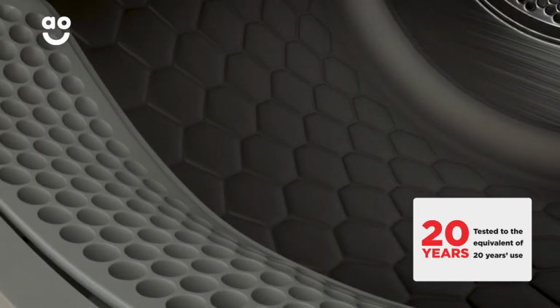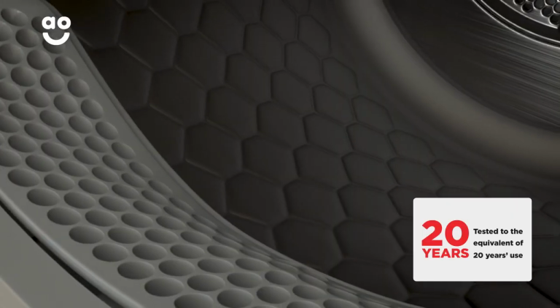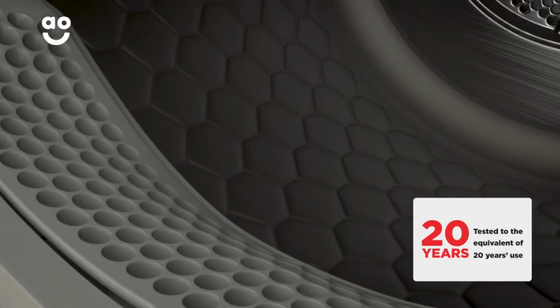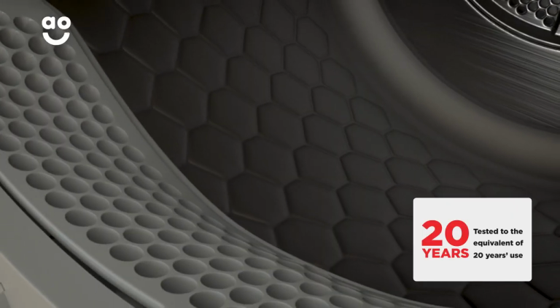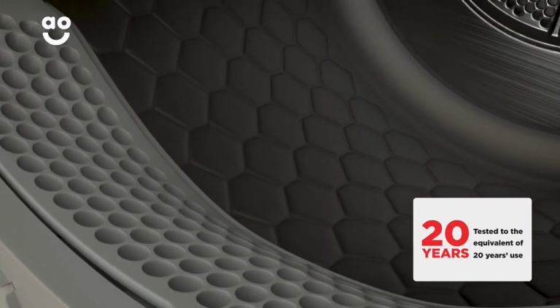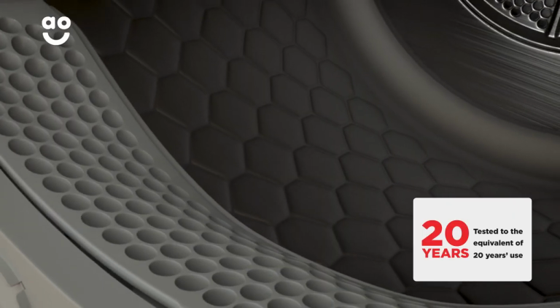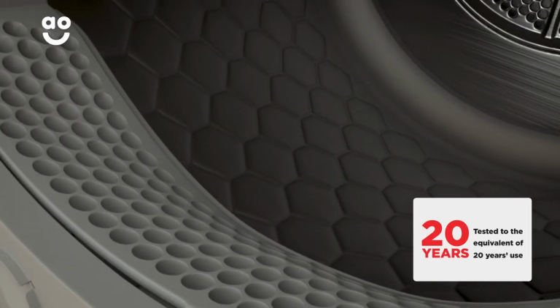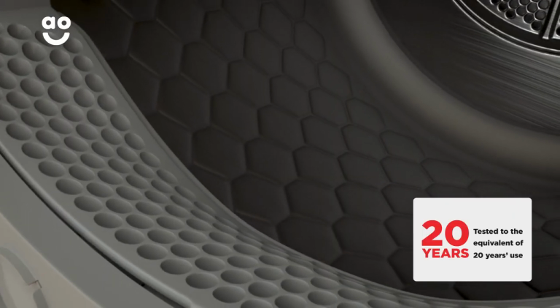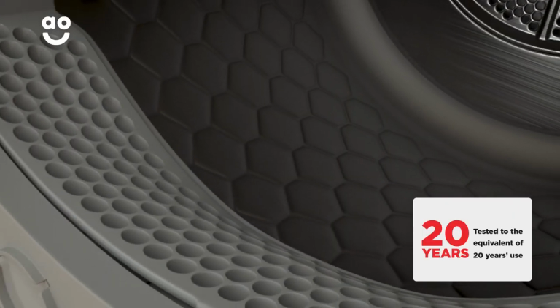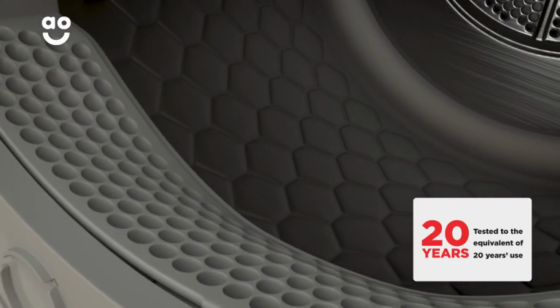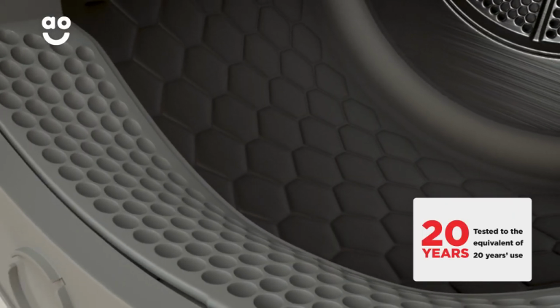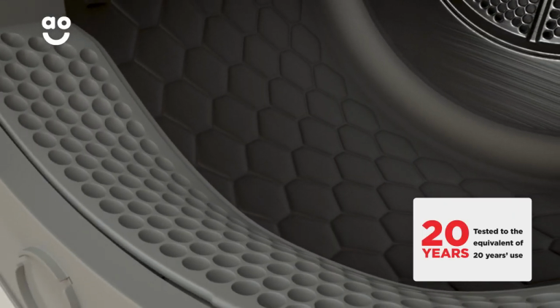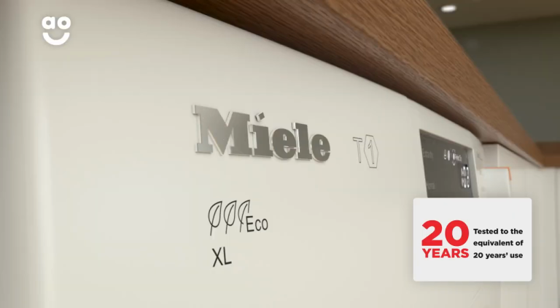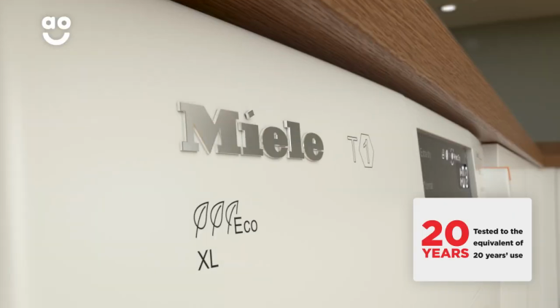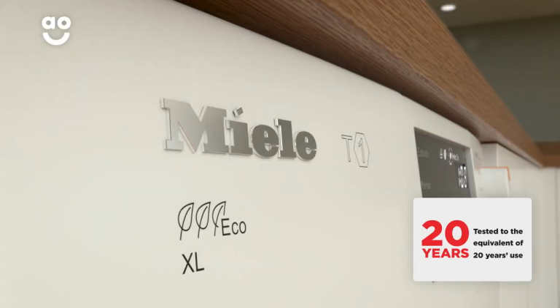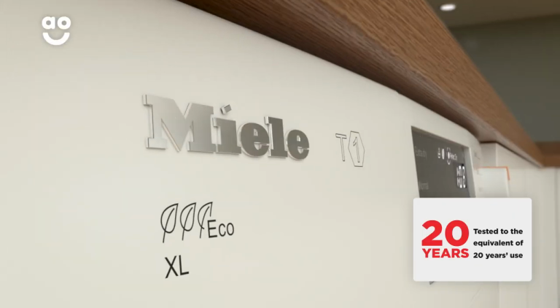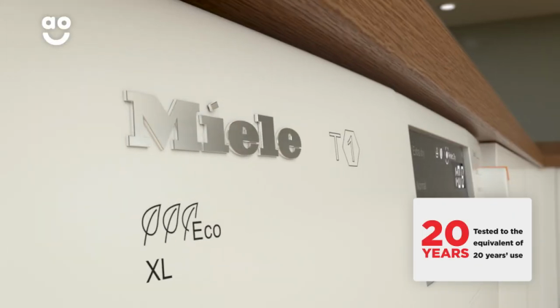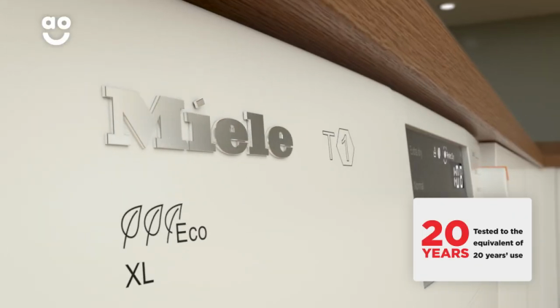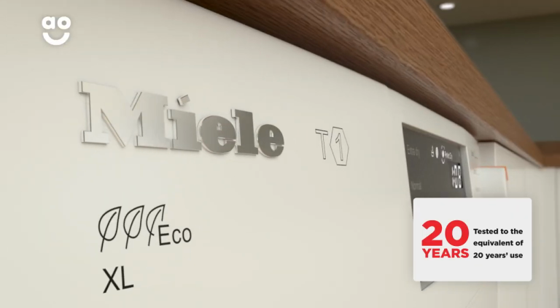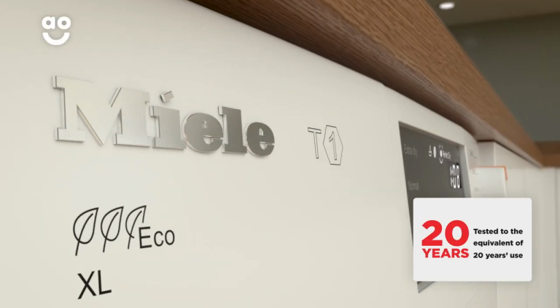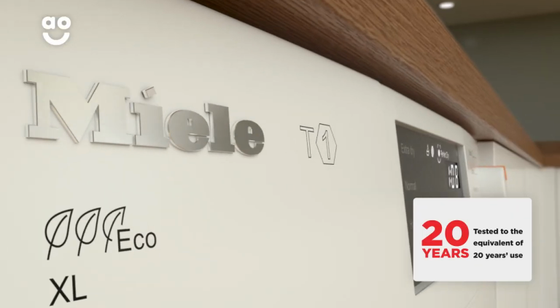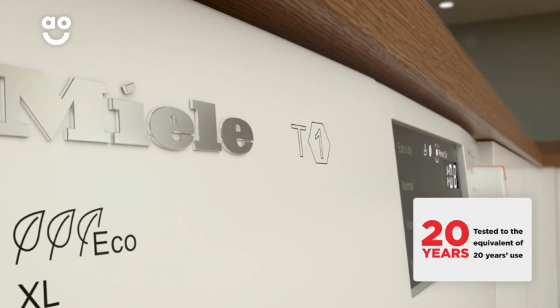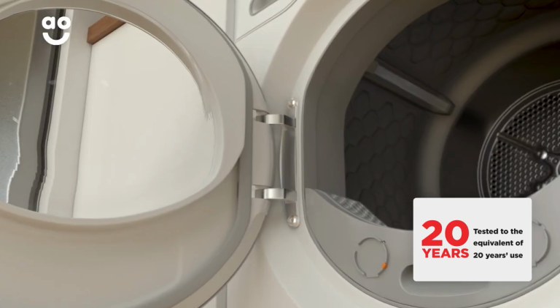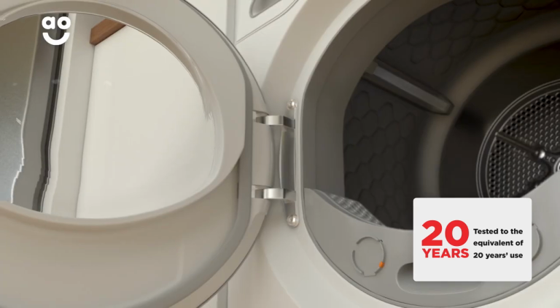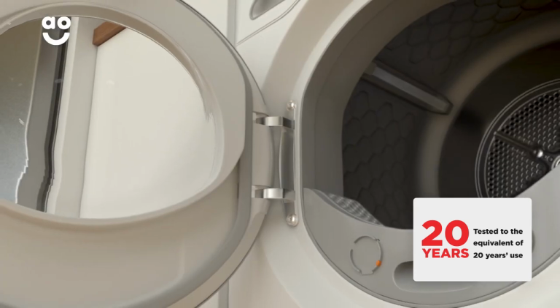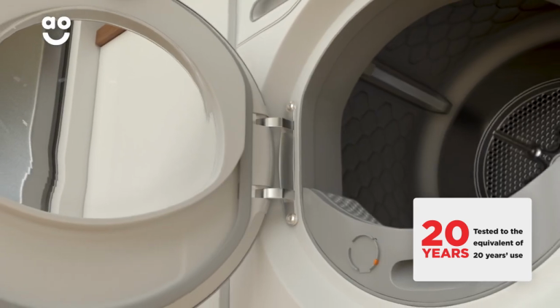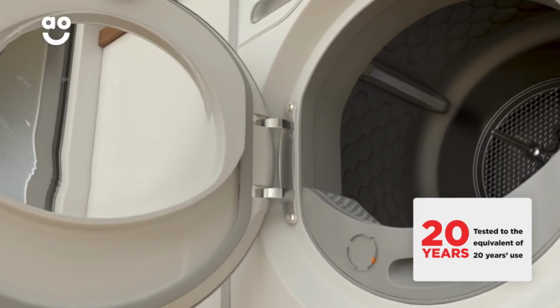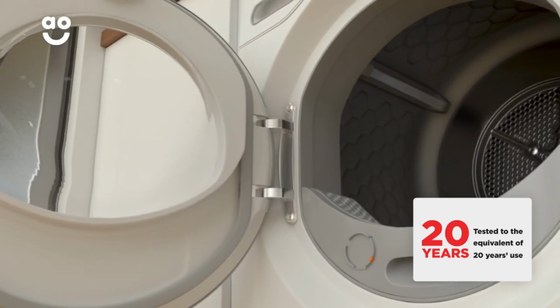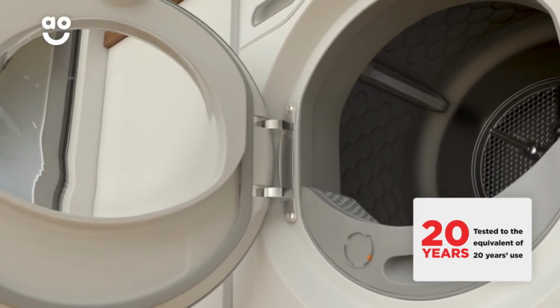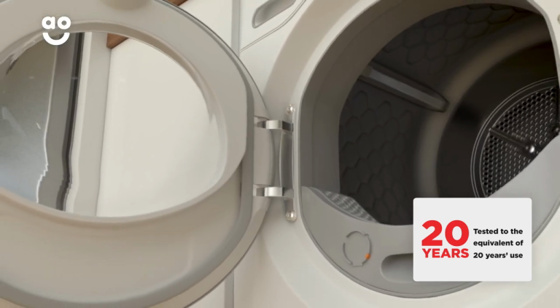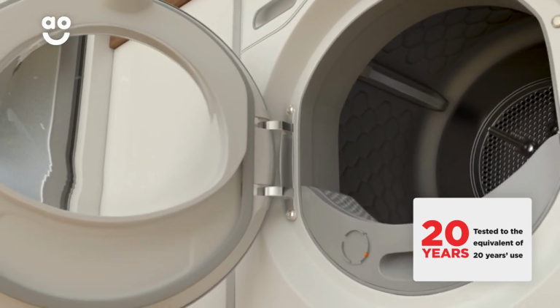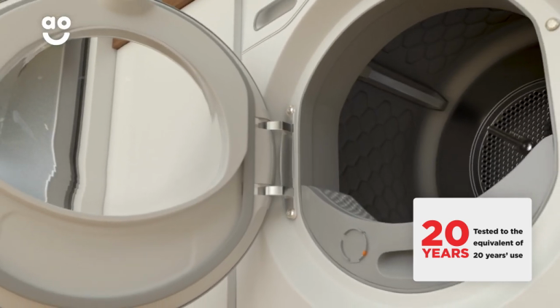Tested to the equivalent of 20 years use, you can have complete confidence in this model's outstanding build quality, too.